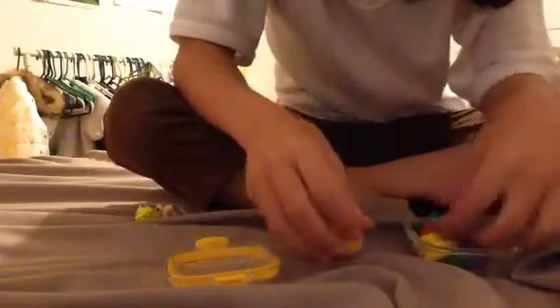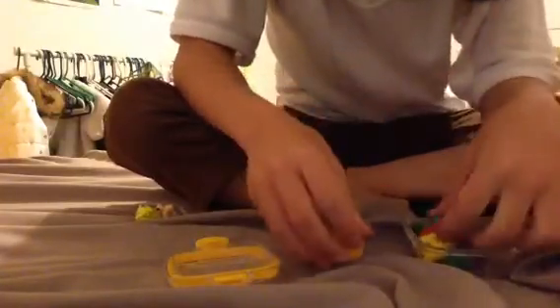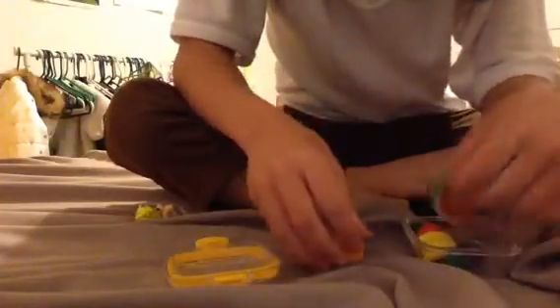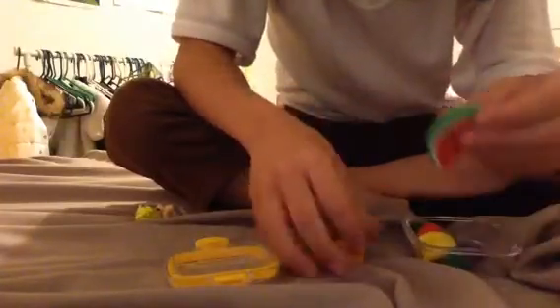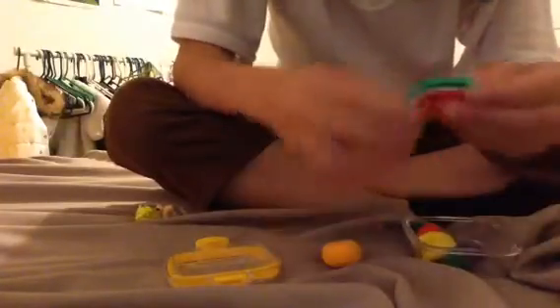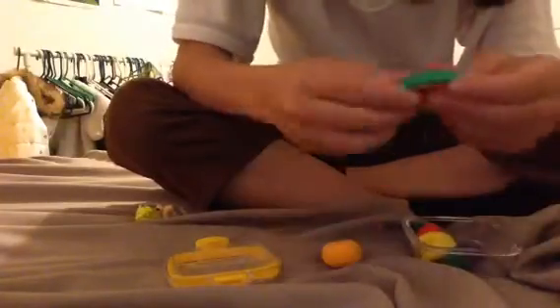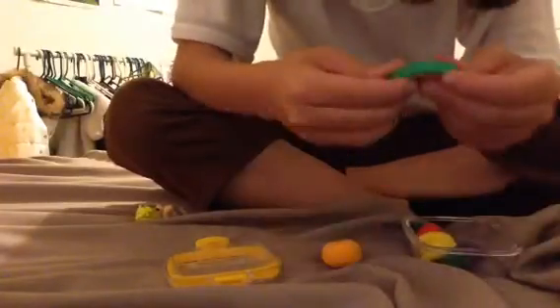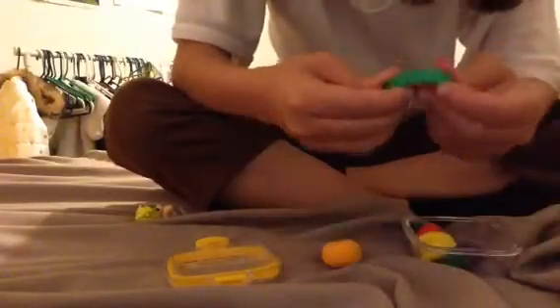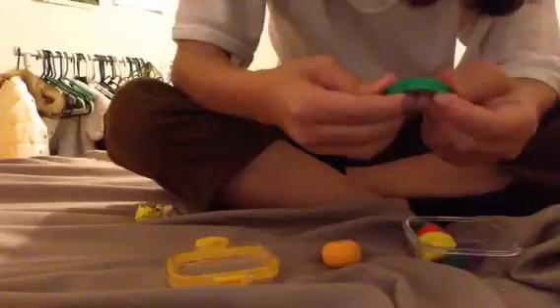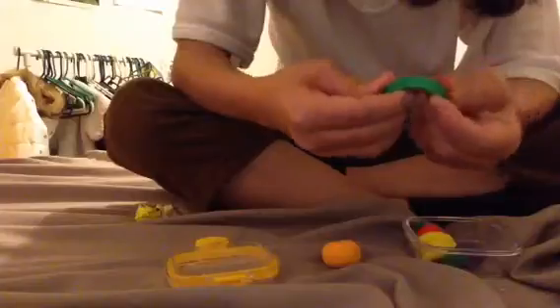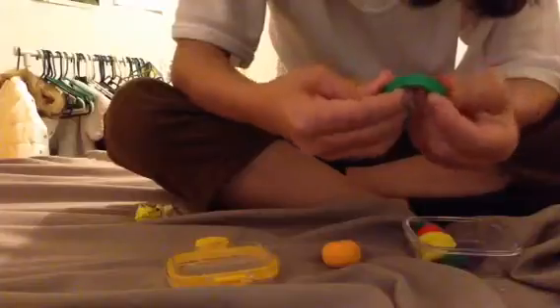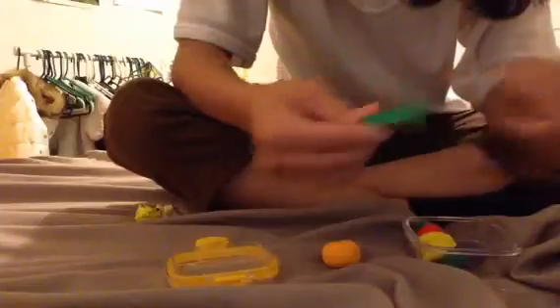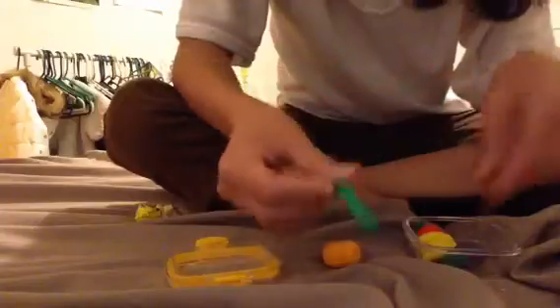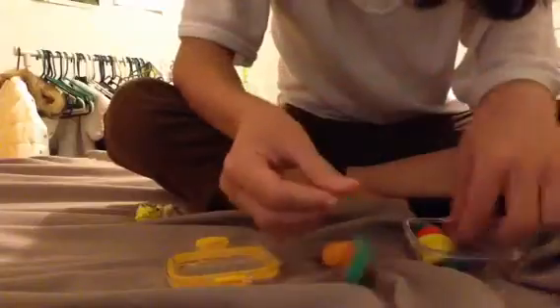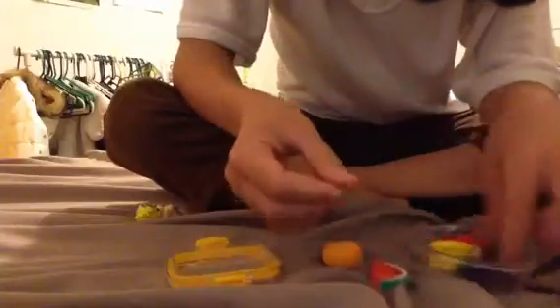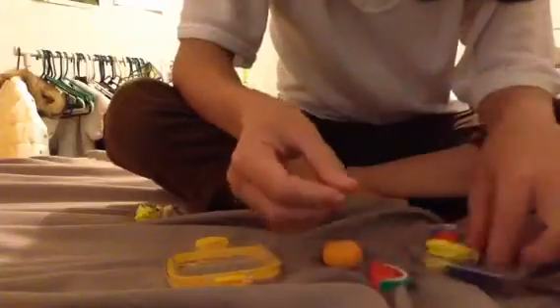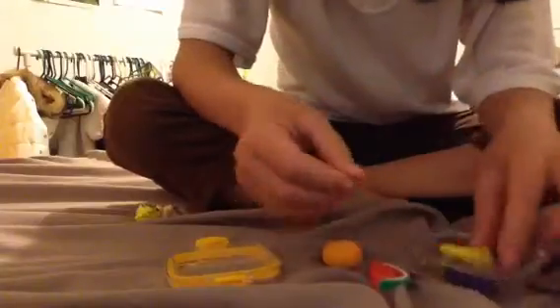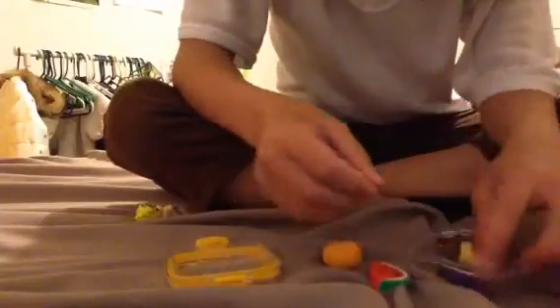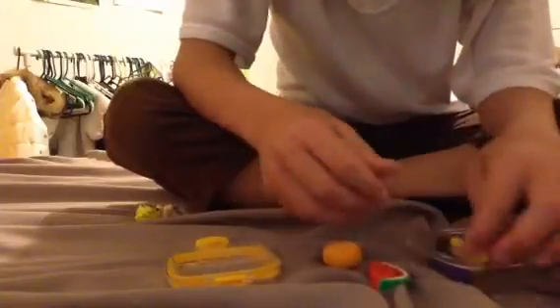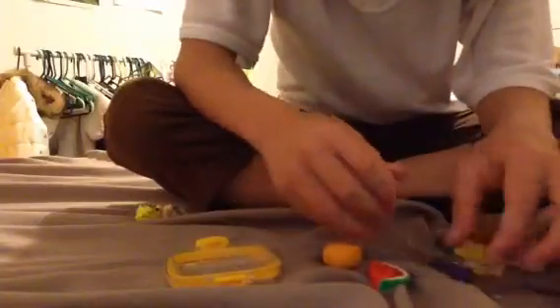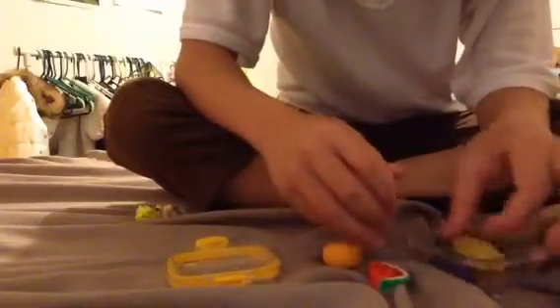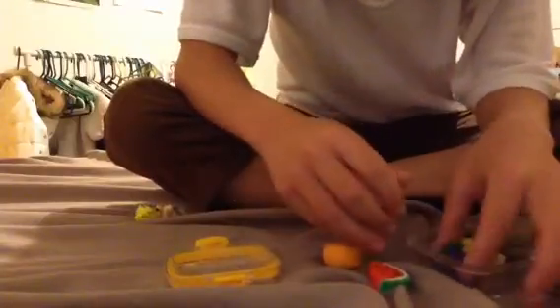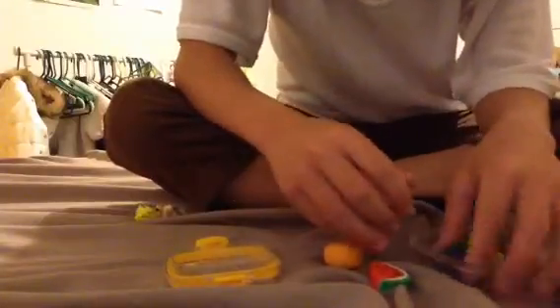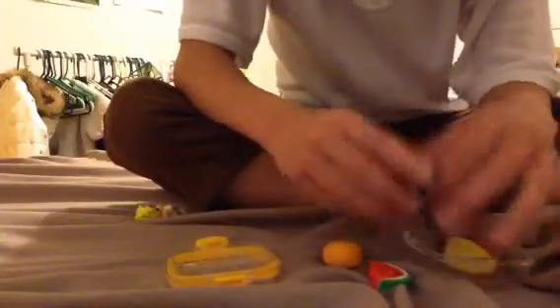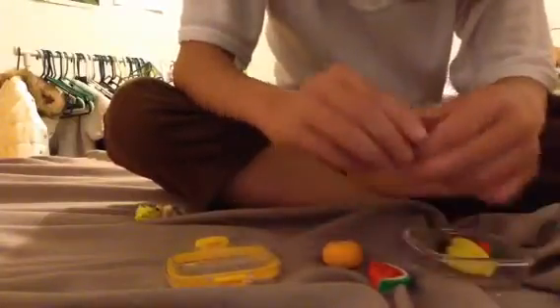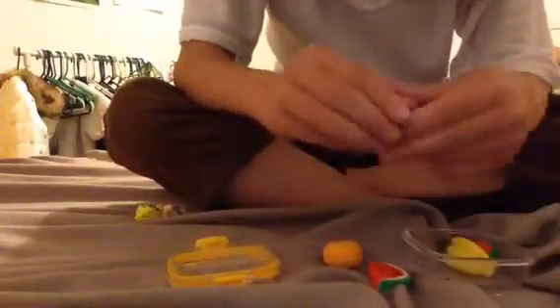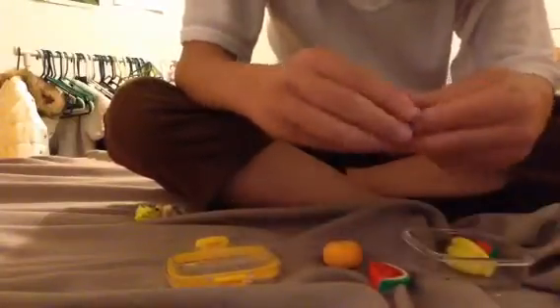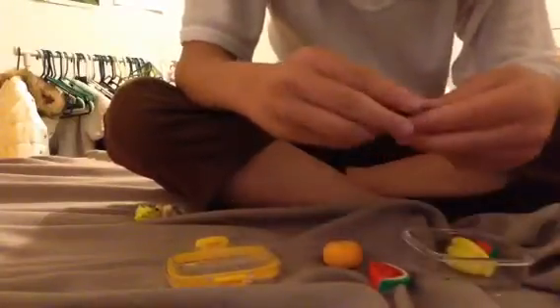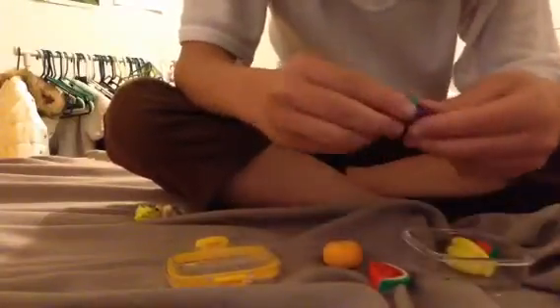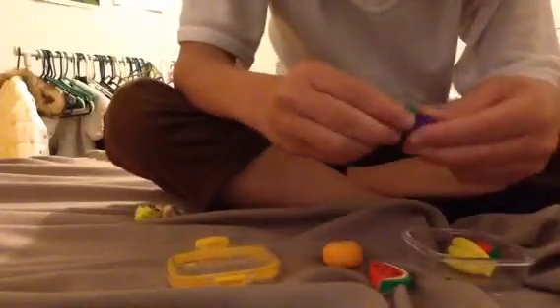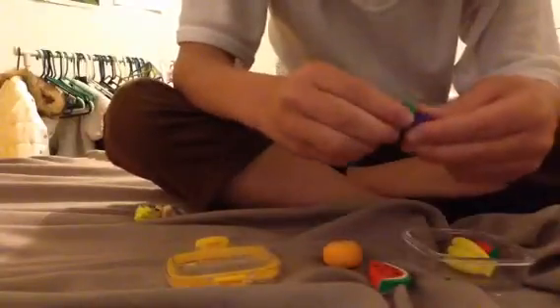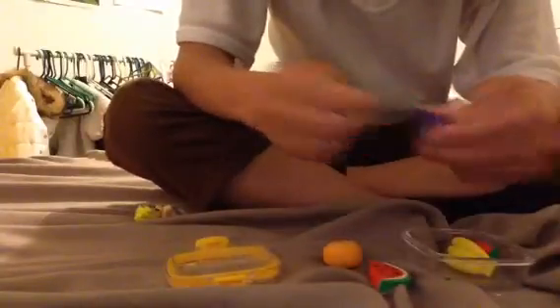And then there's a watermelon. It has pieces — this is great, it has pieces.